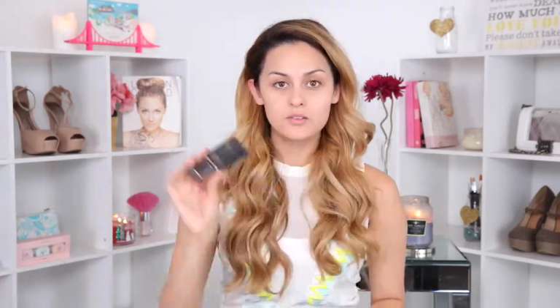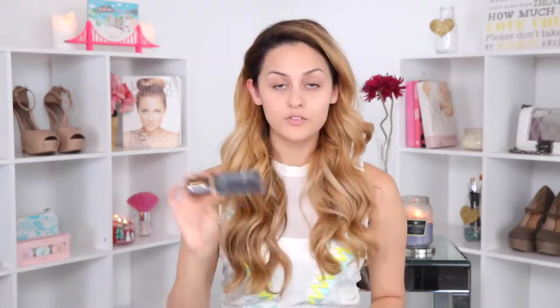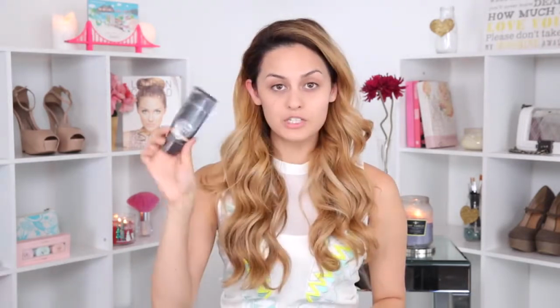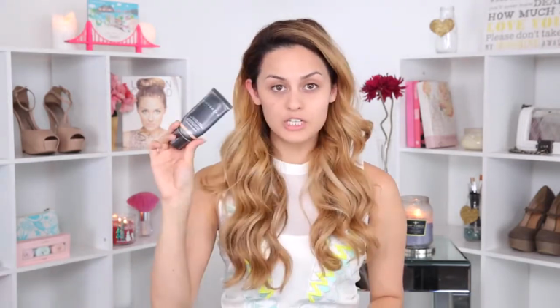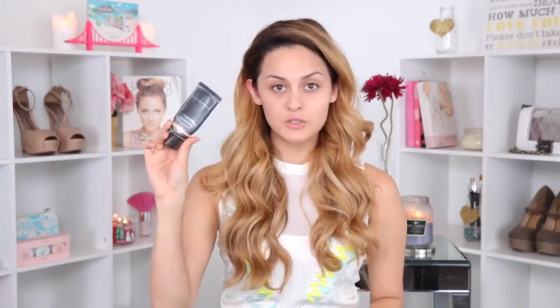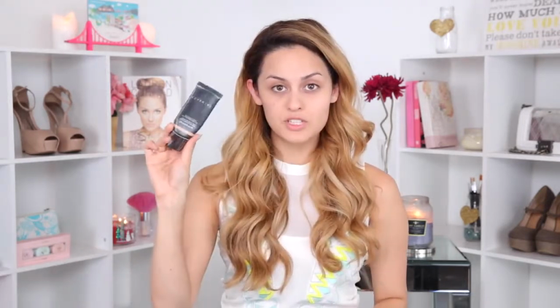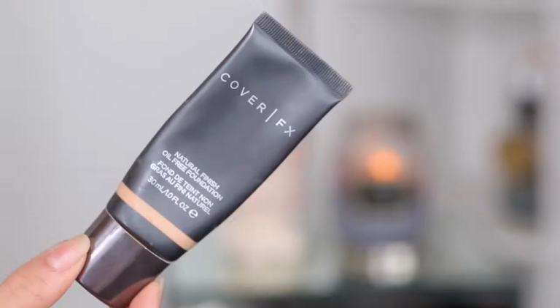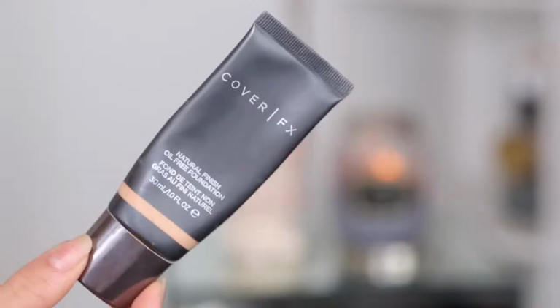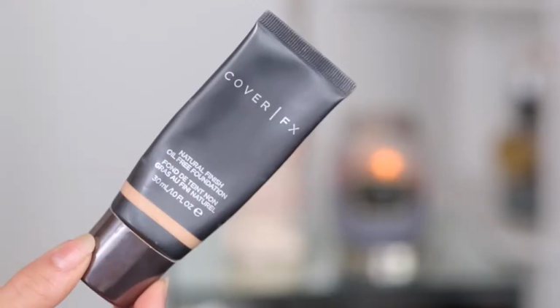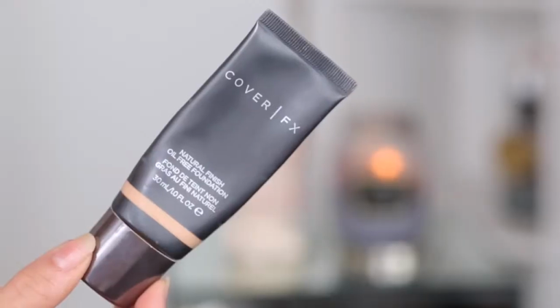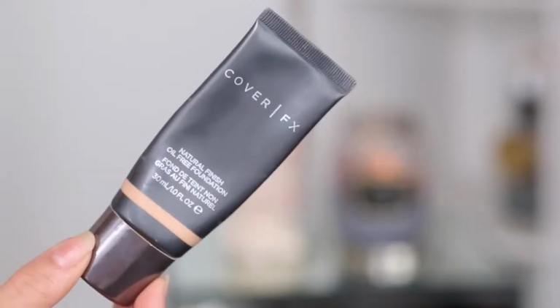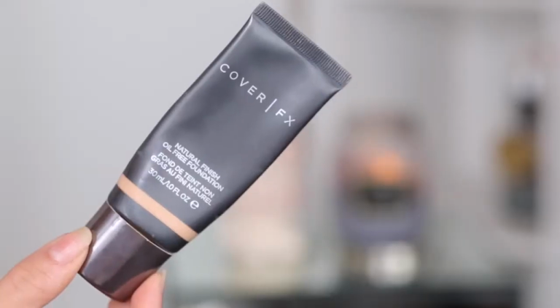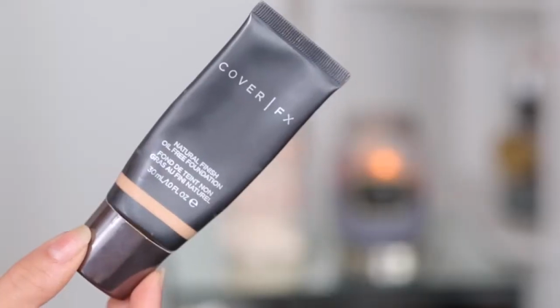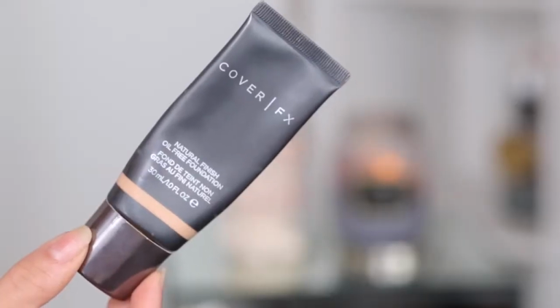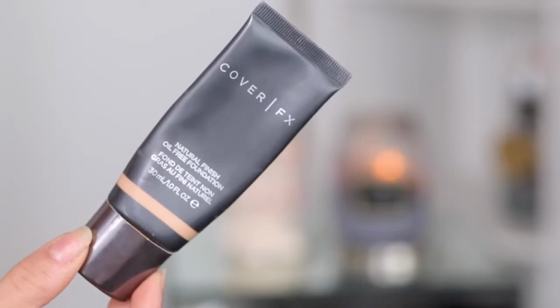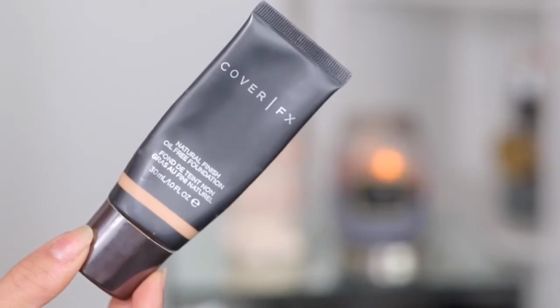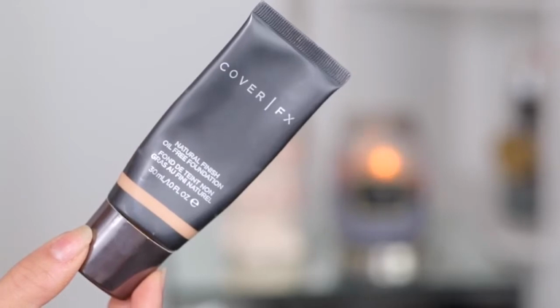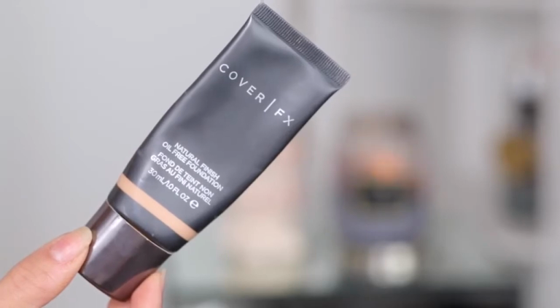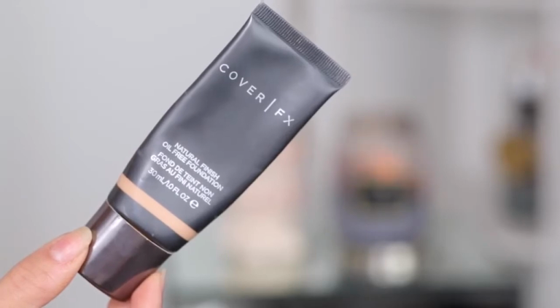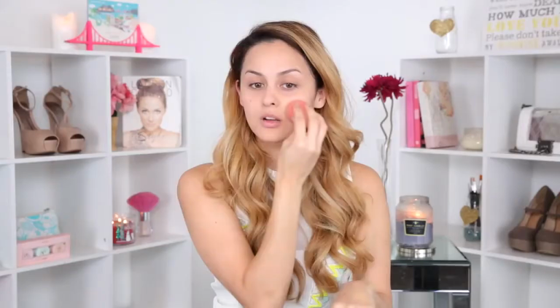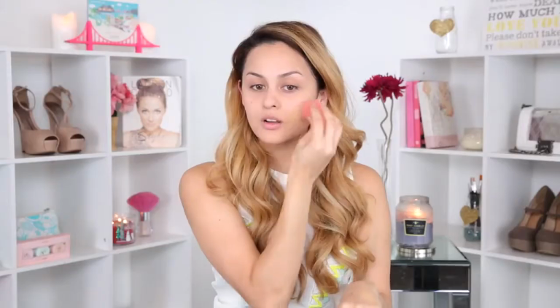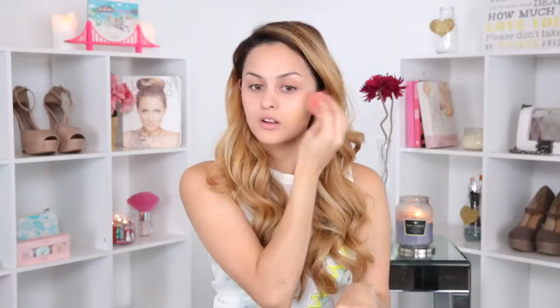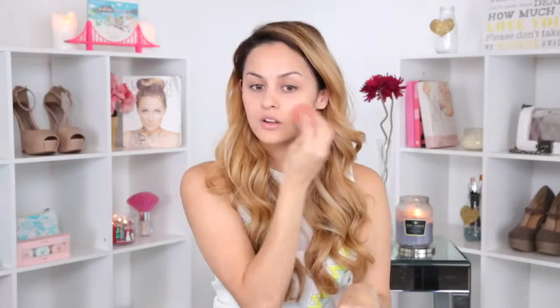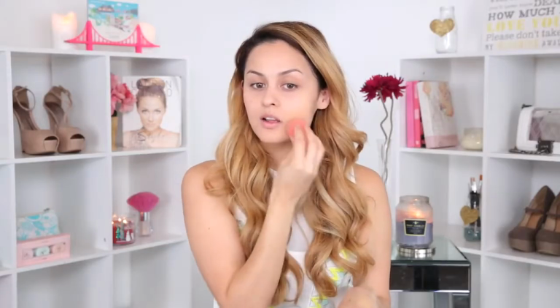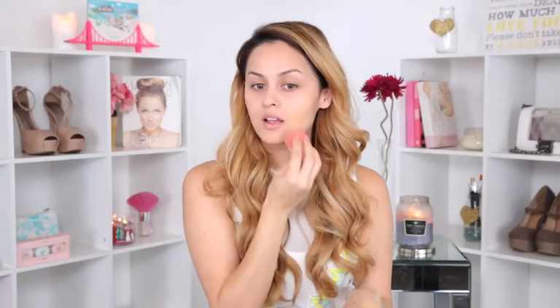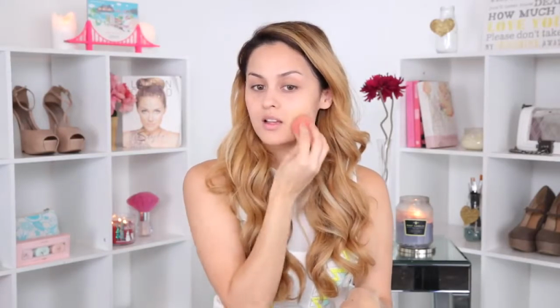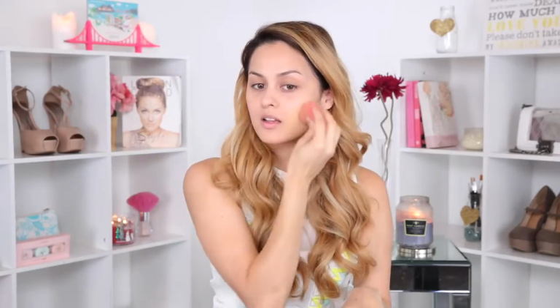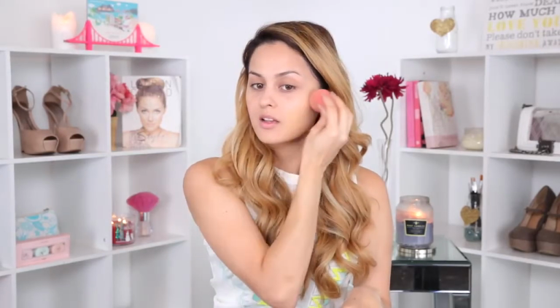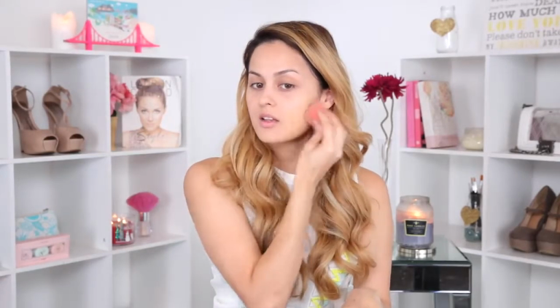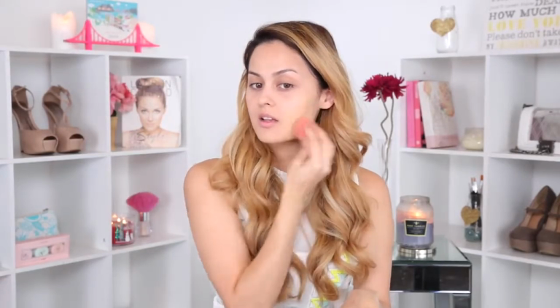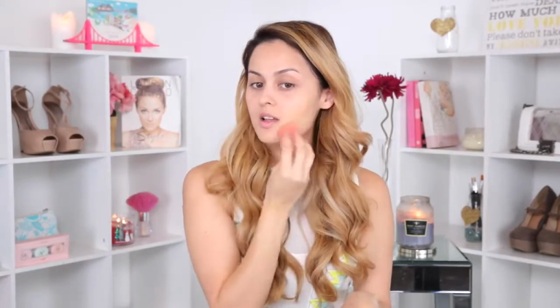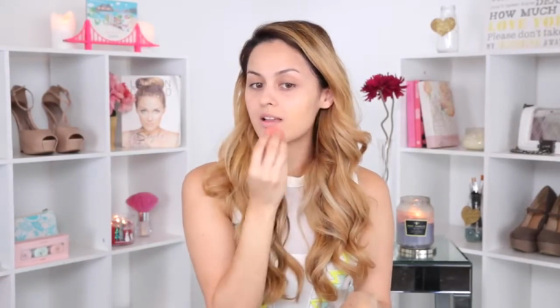For foundation, I'm using the Cover FX in G40. I'm just going to apply that with a Beauty Blender.